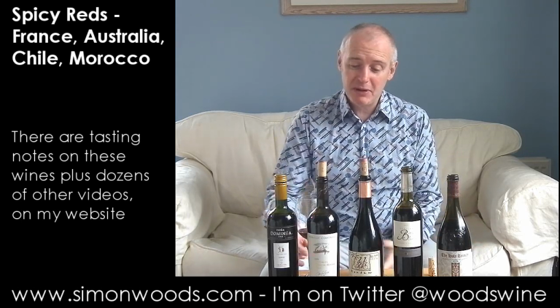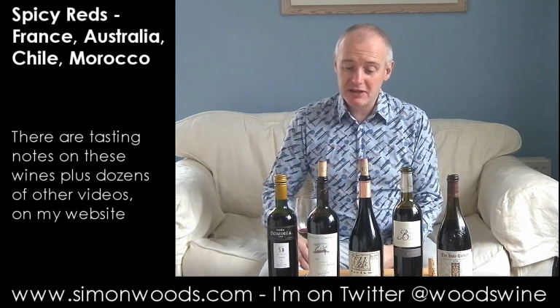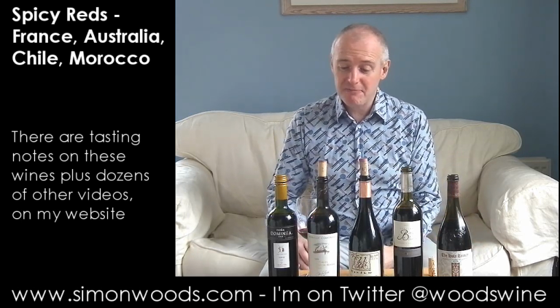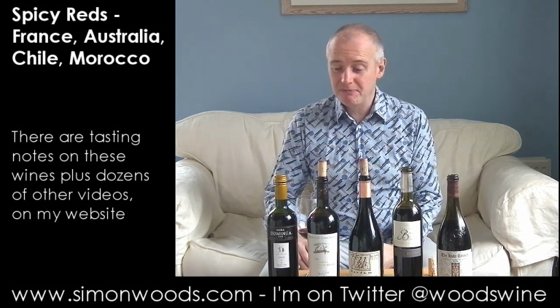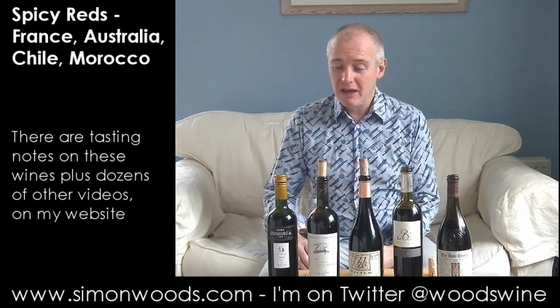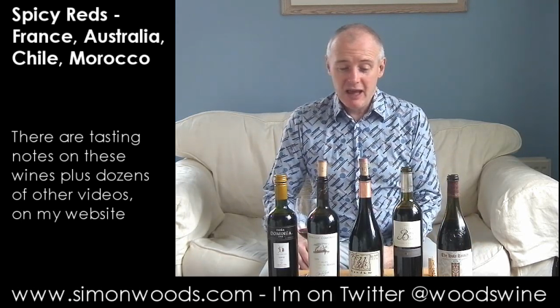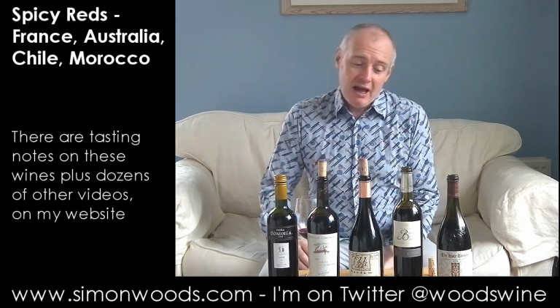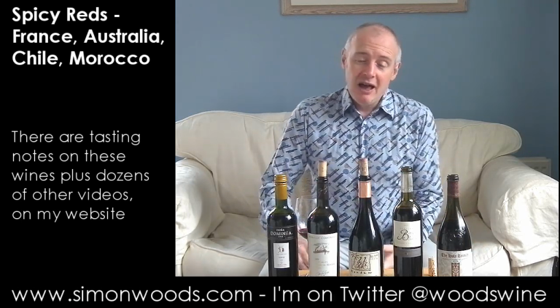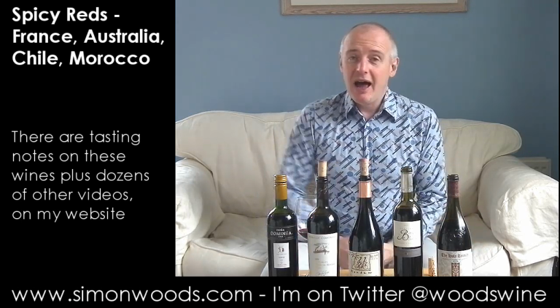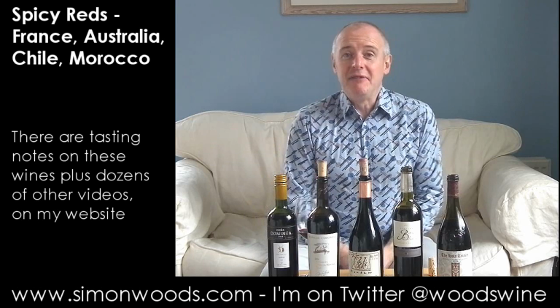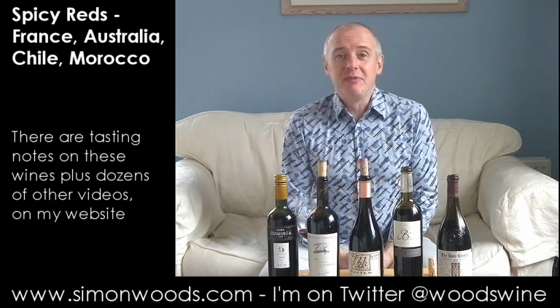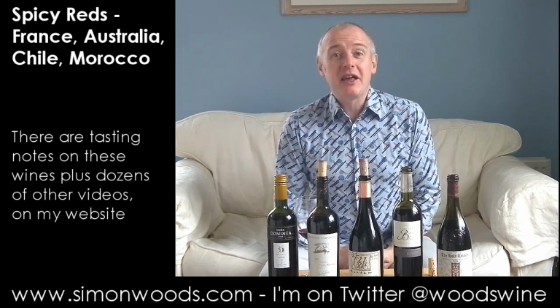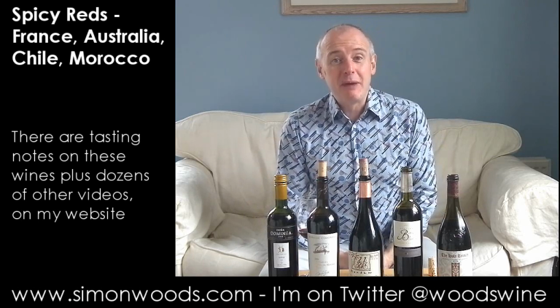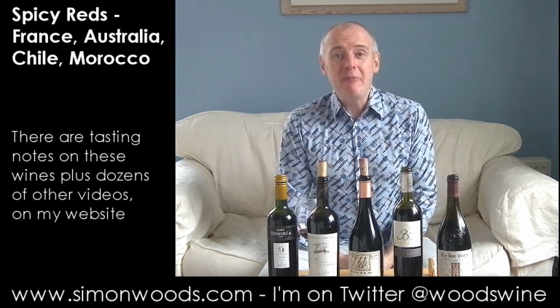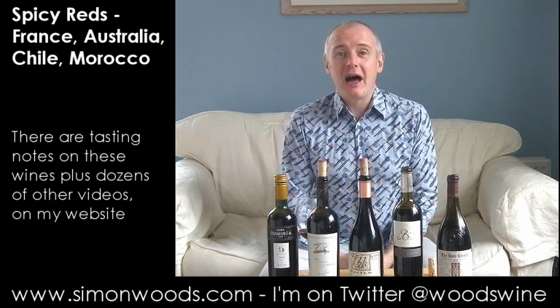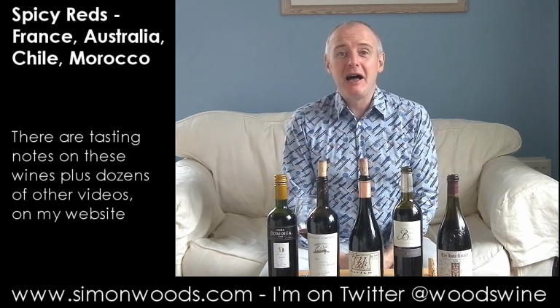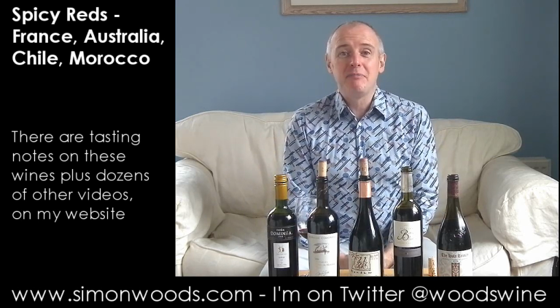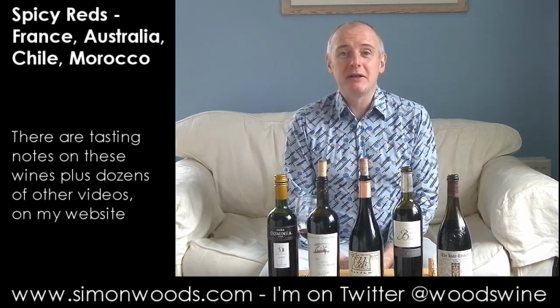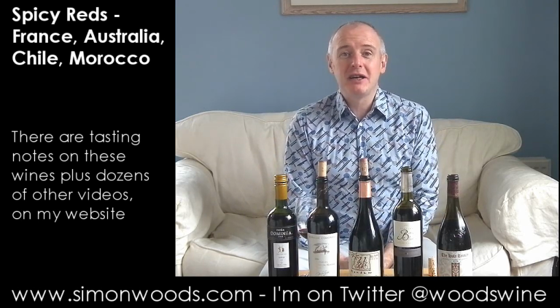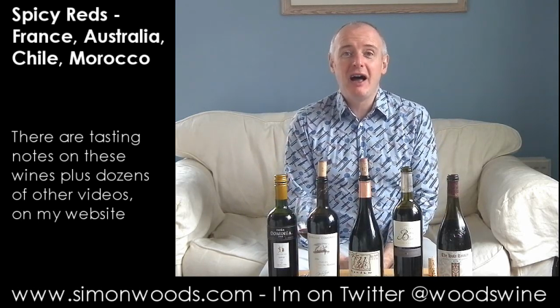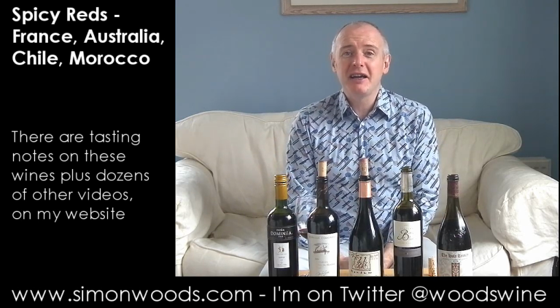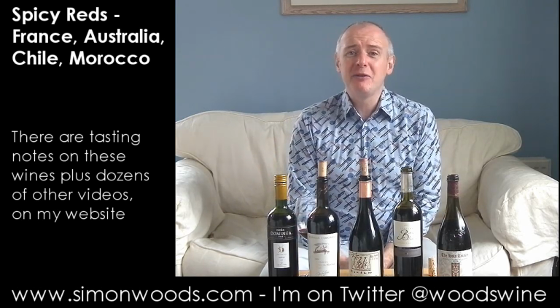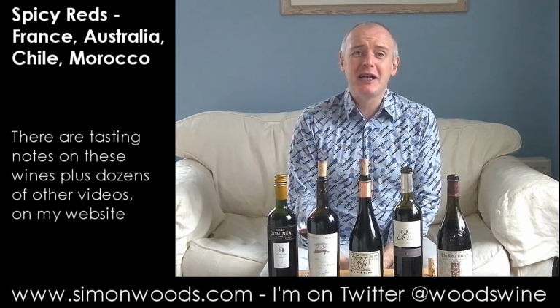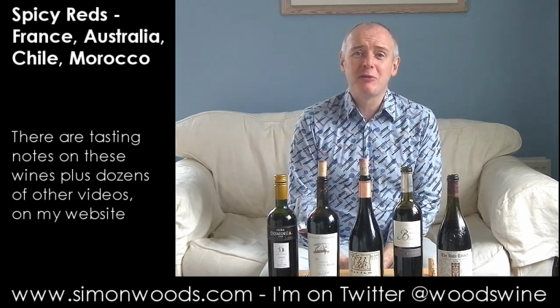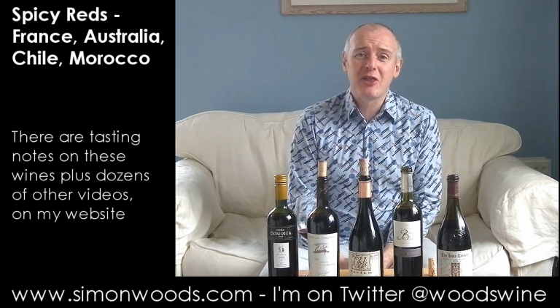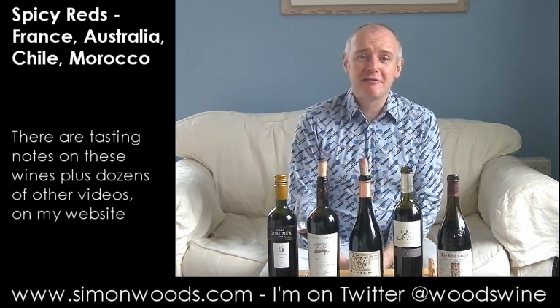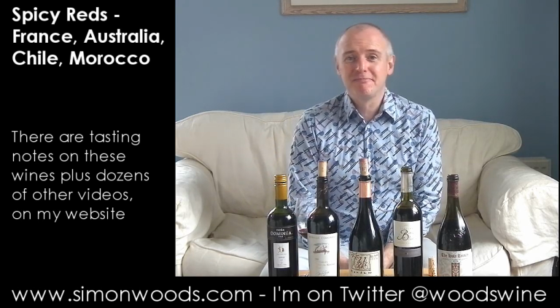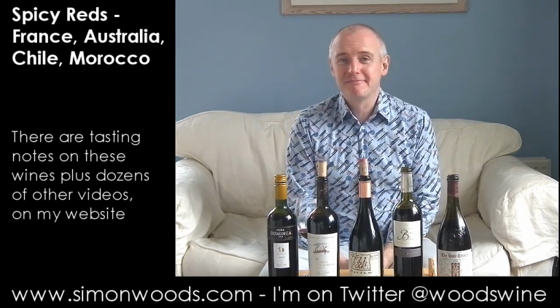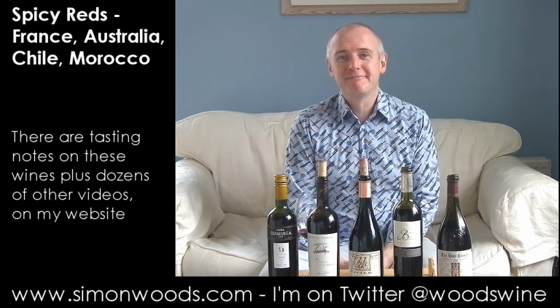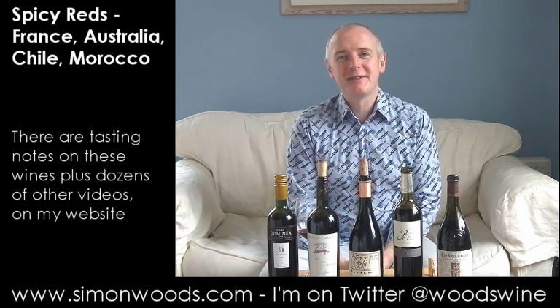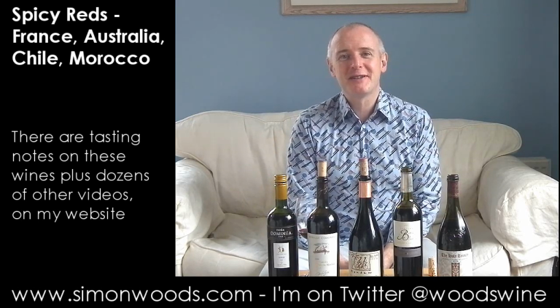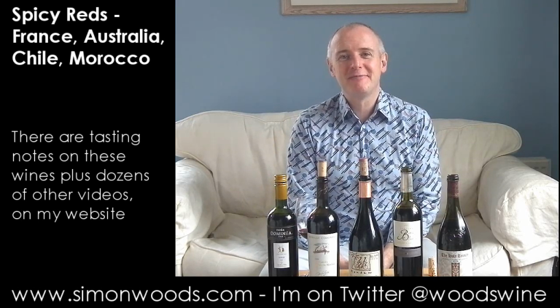But hey, that's me. I can only tell you what I think. See you soon.